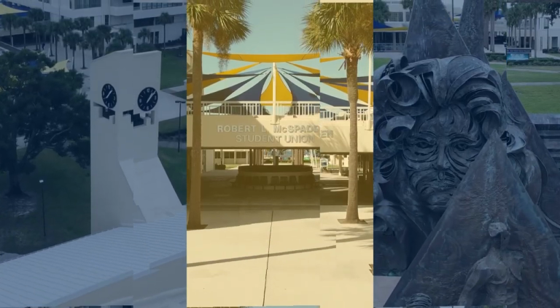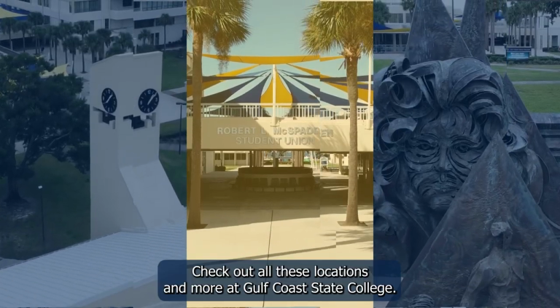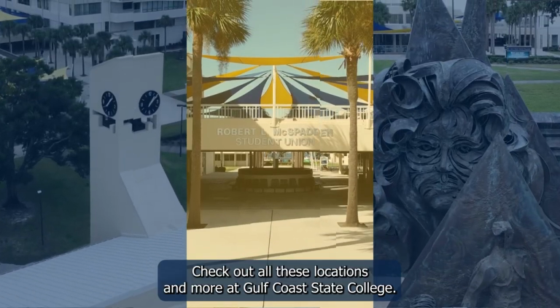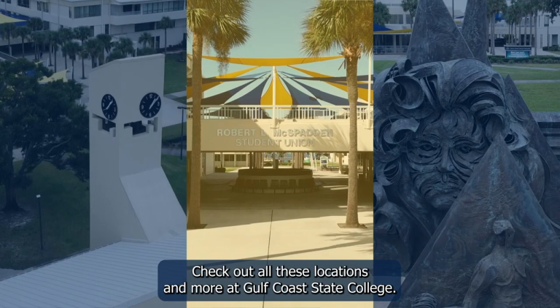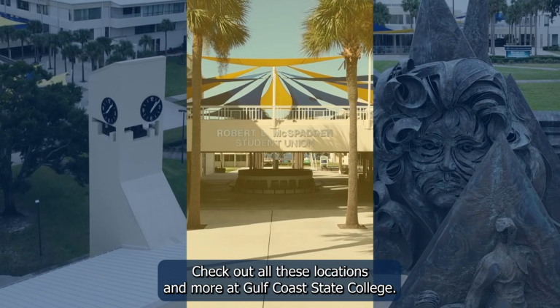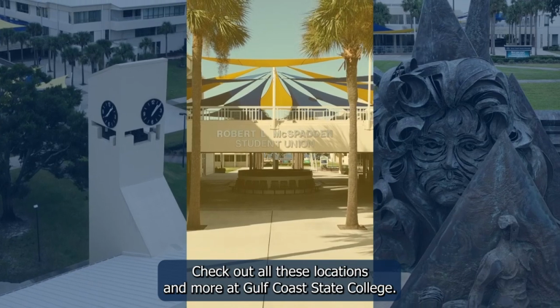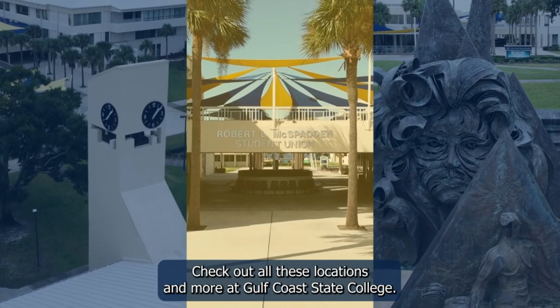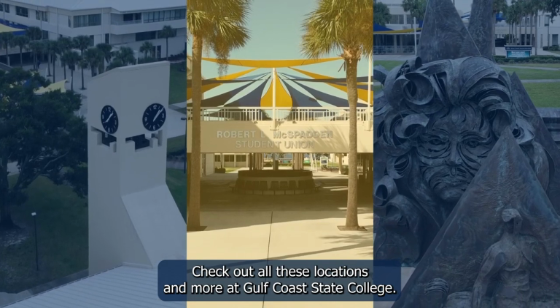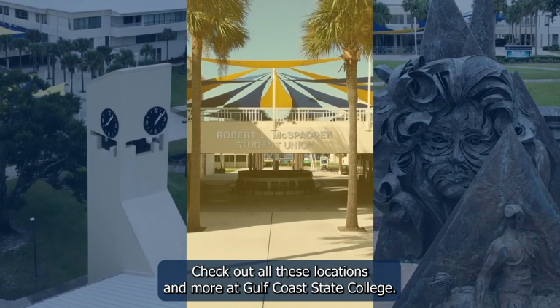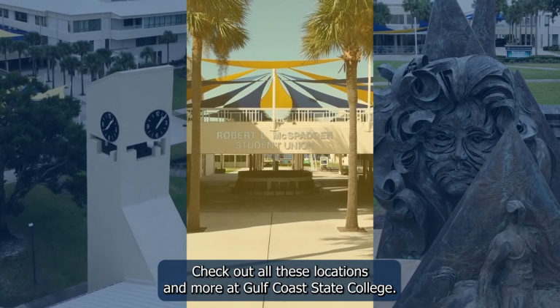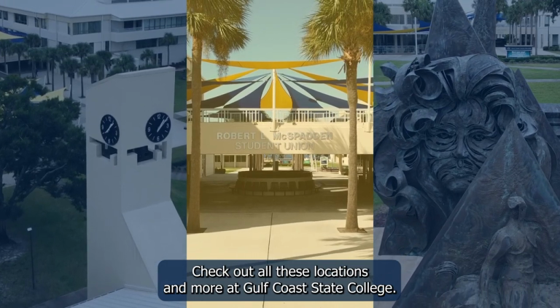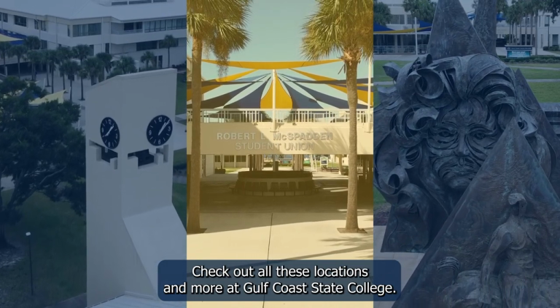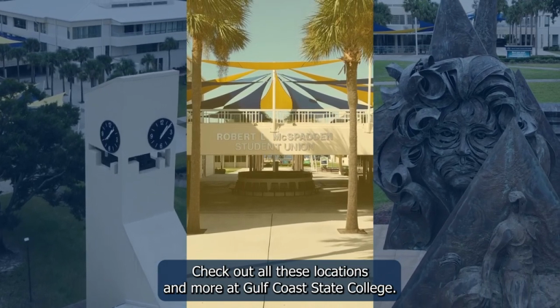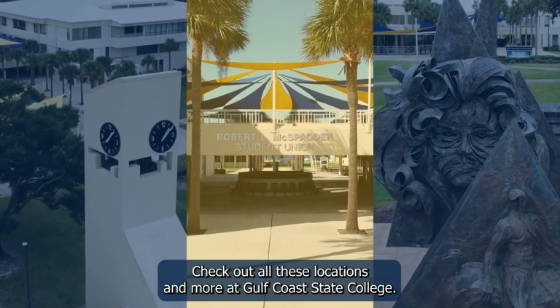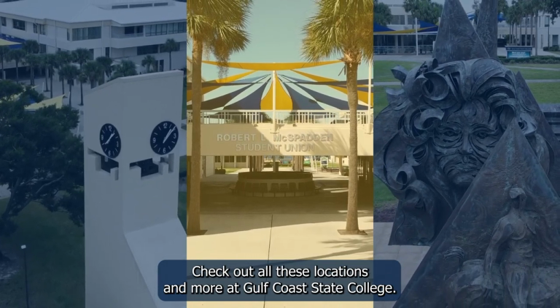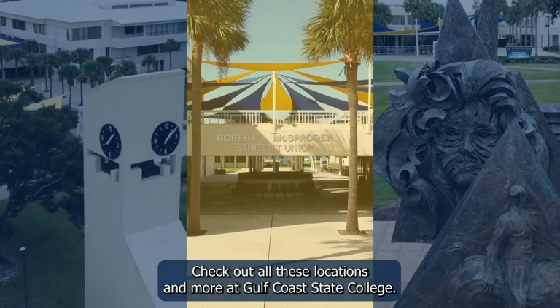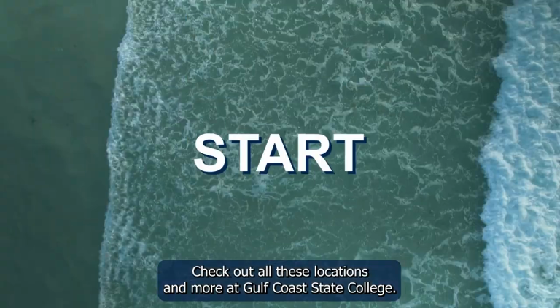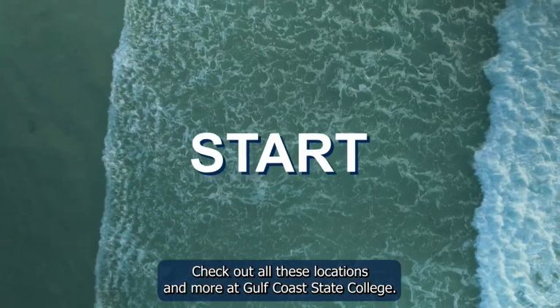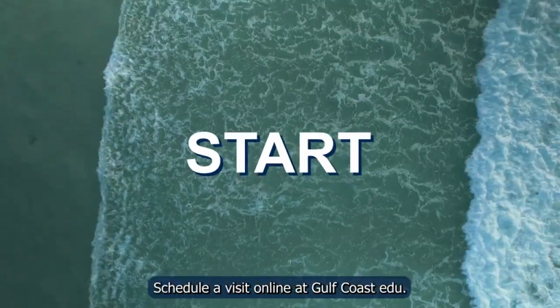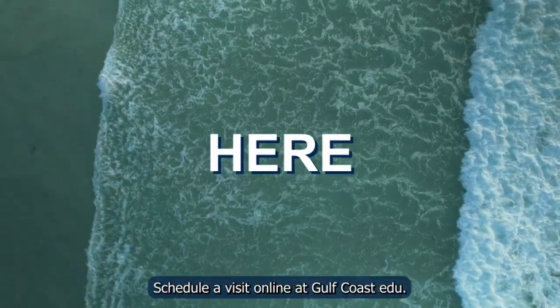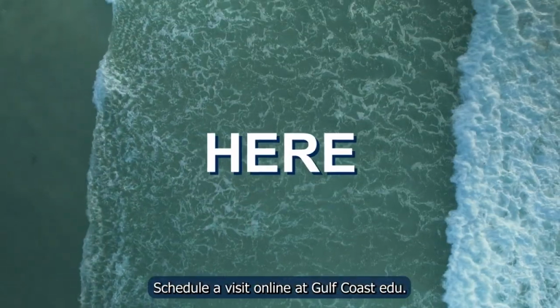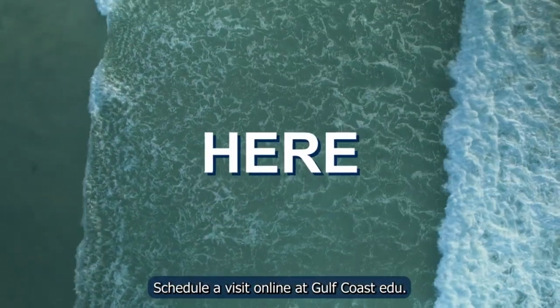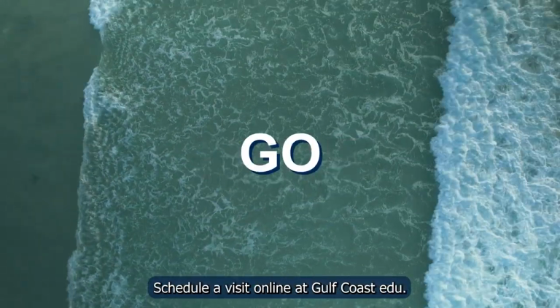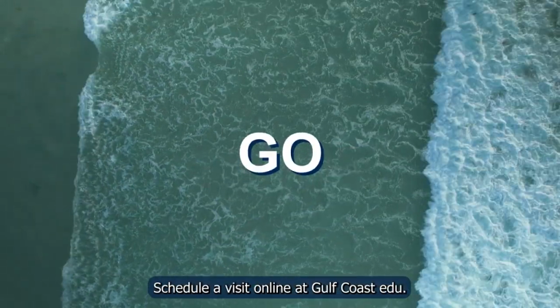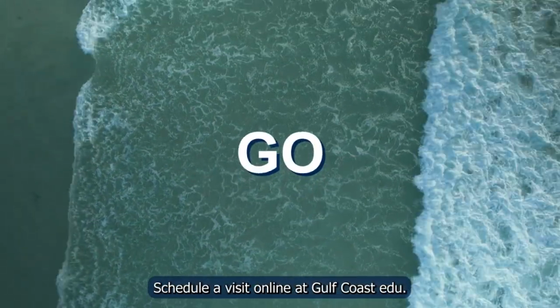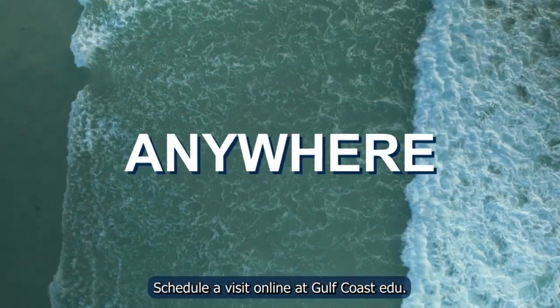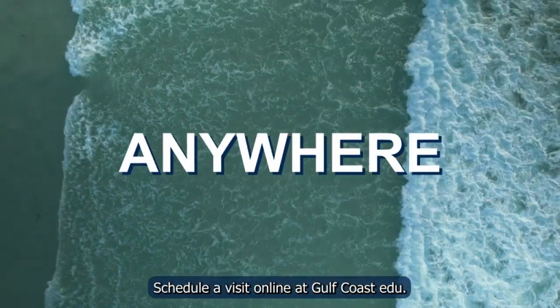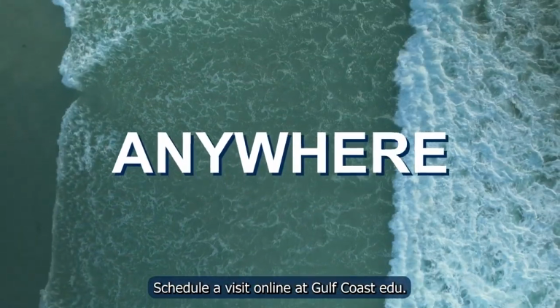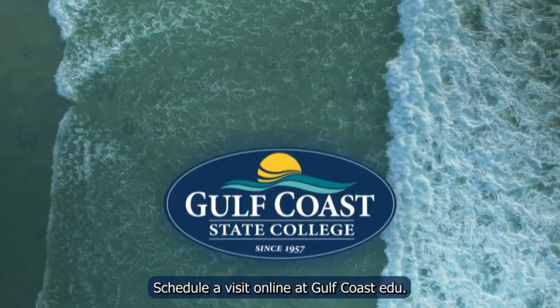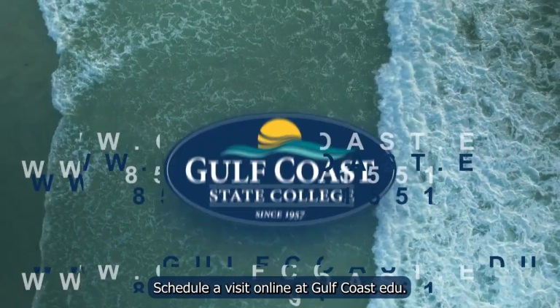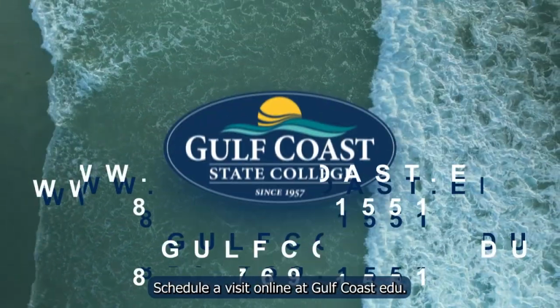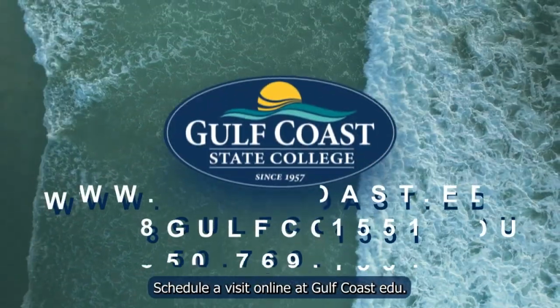Check out all these locations and more at Gulf Coast State College. Schedule a visit online at gulfcoast.edu.